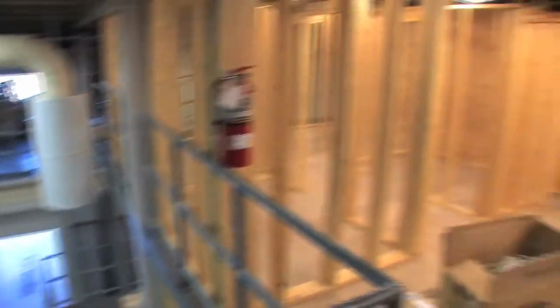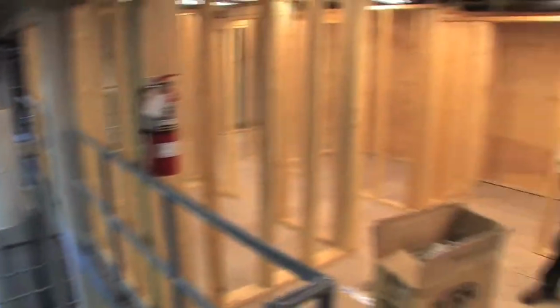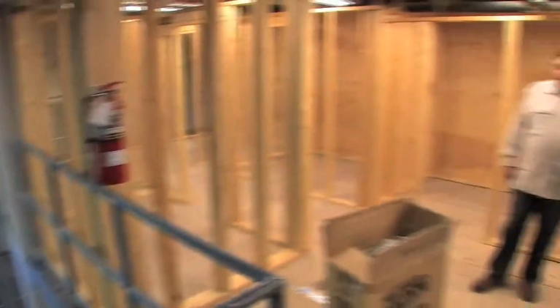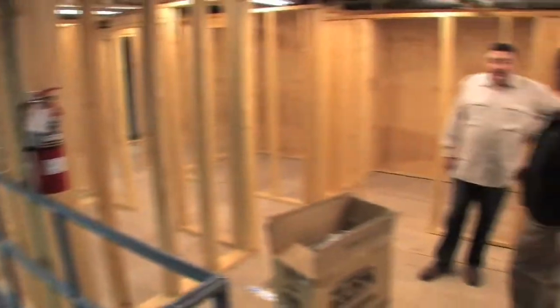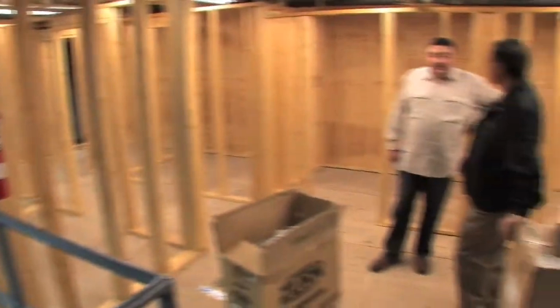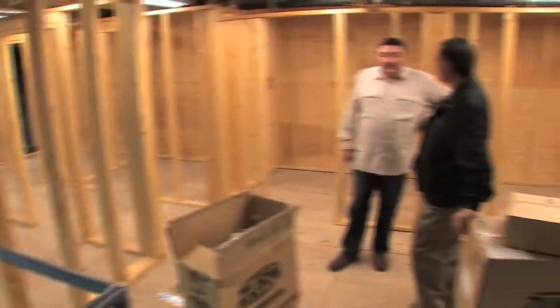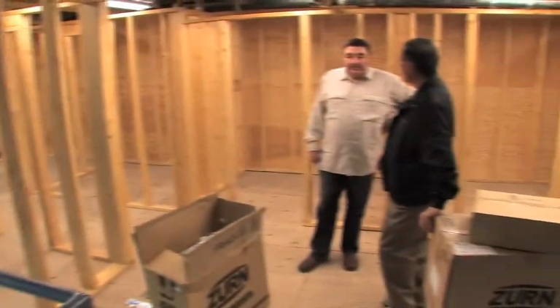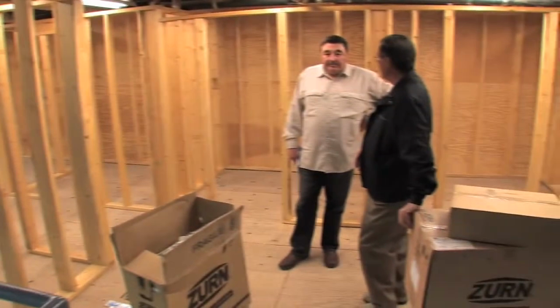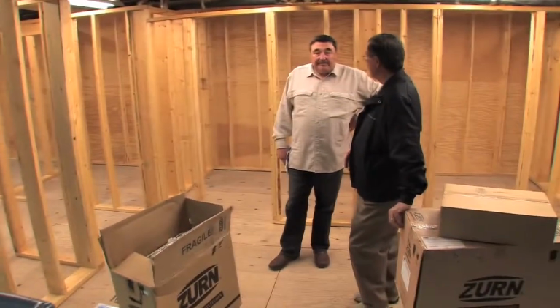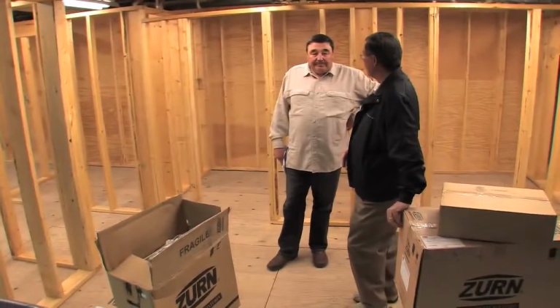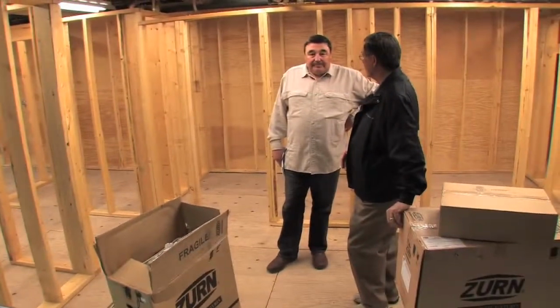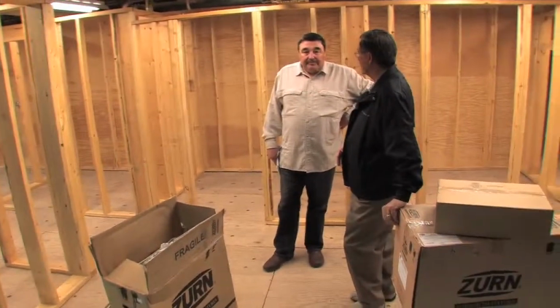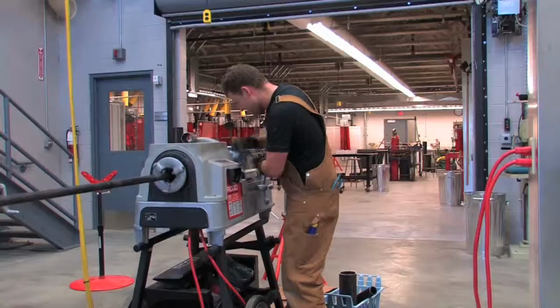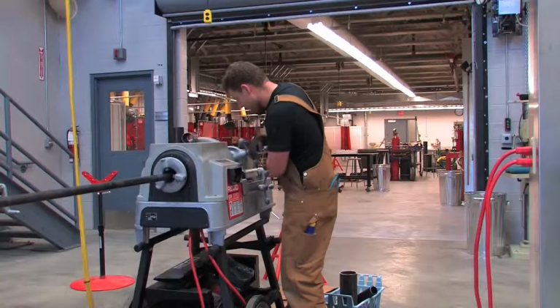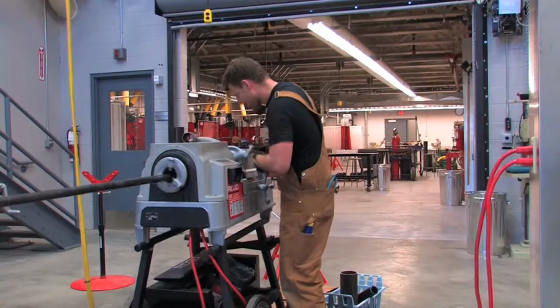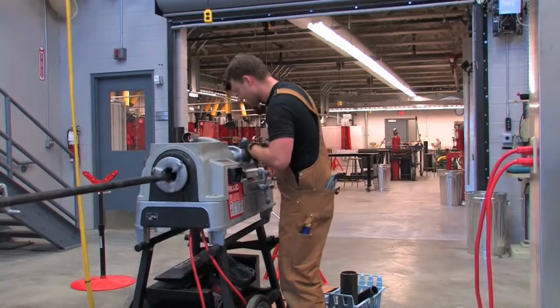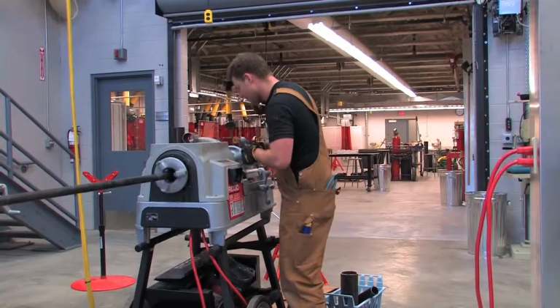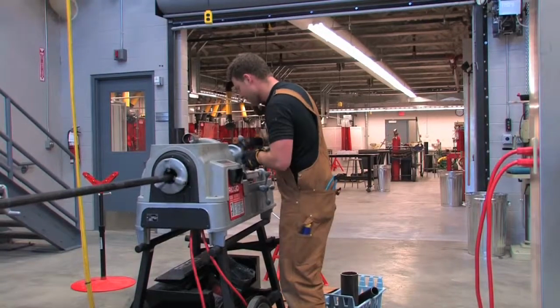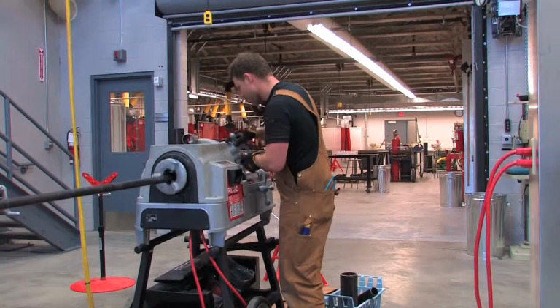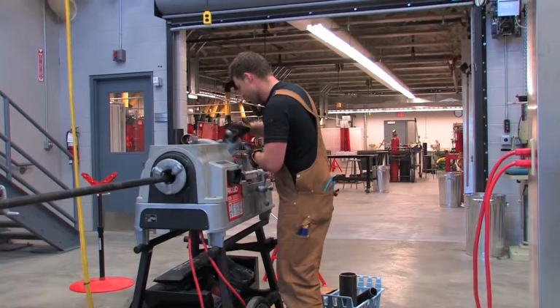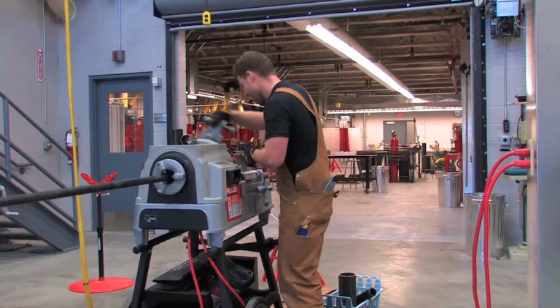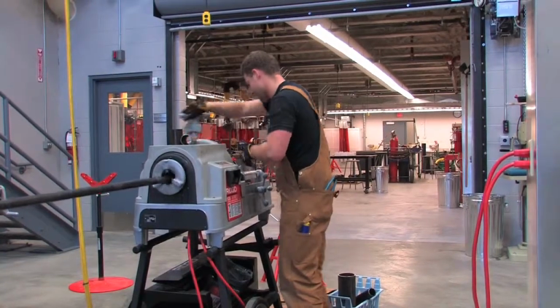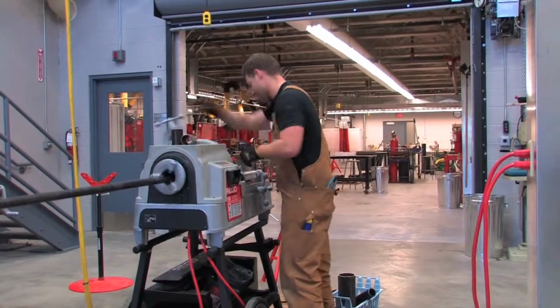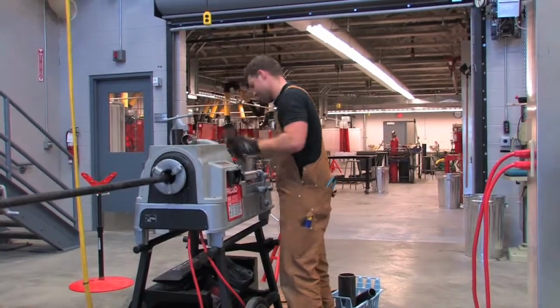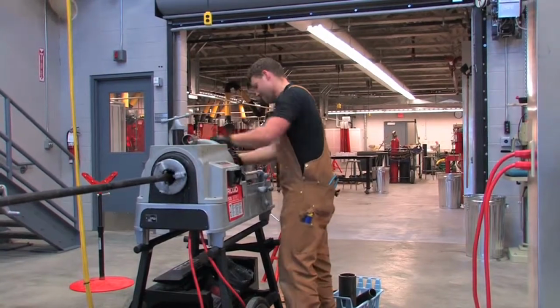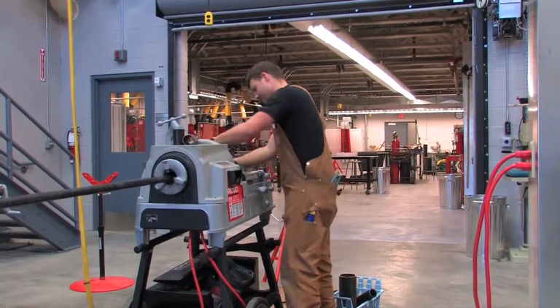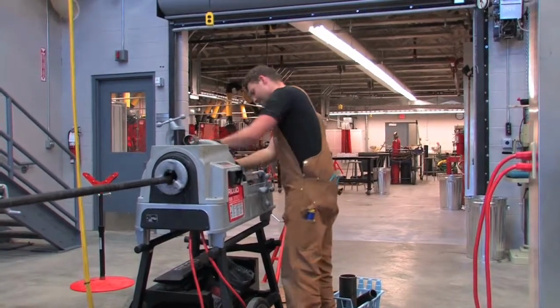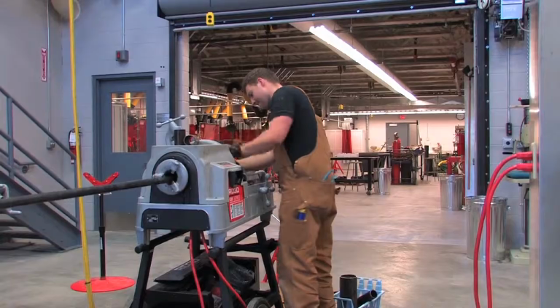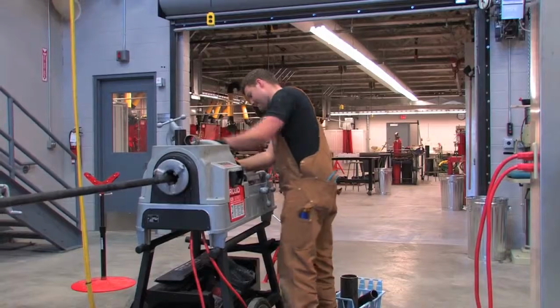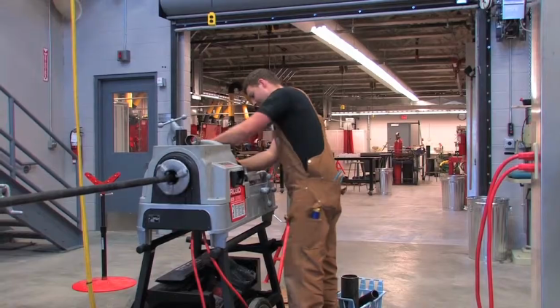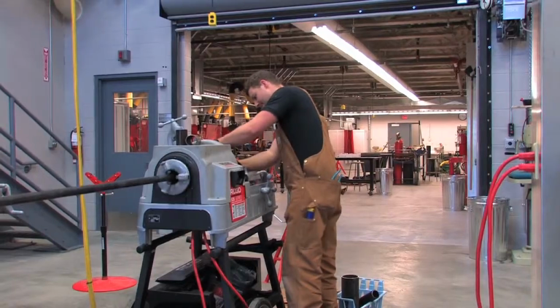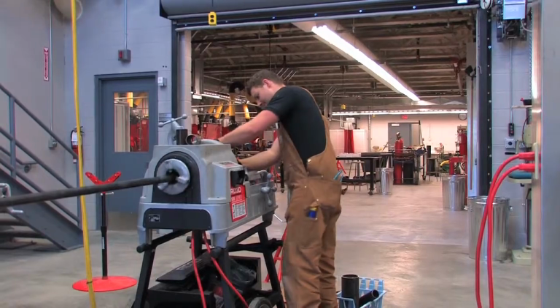I think it's the most modern building for pipe trades in North America.